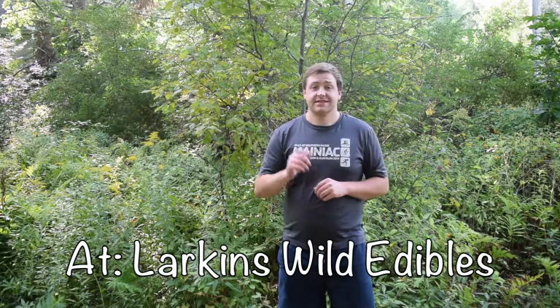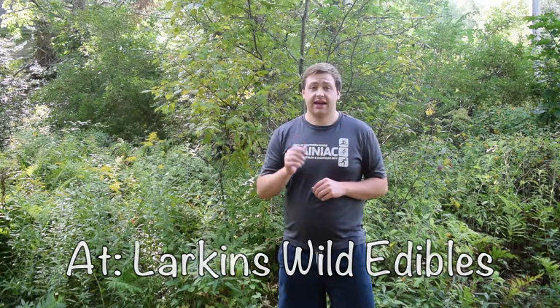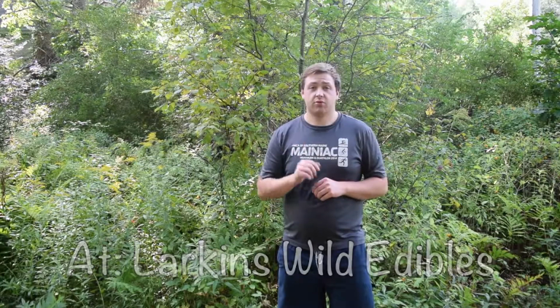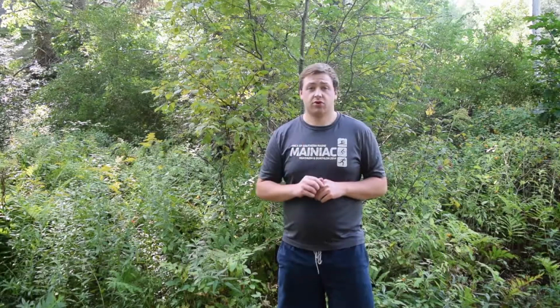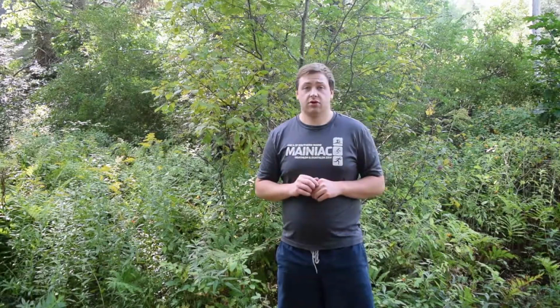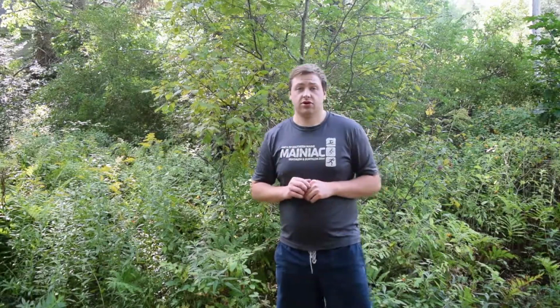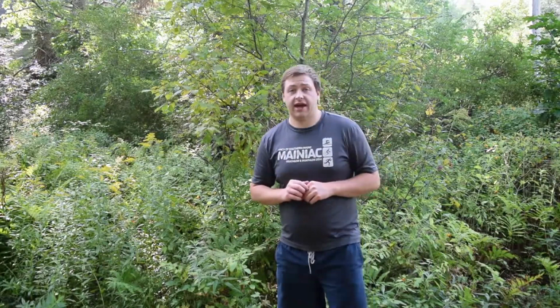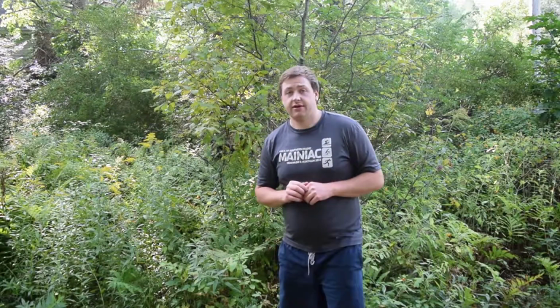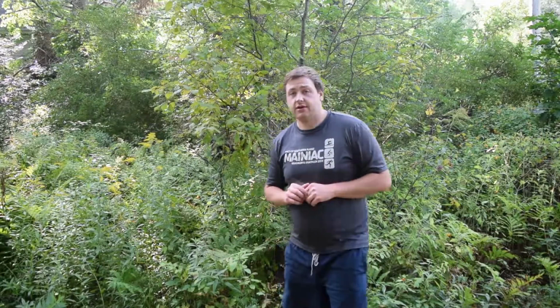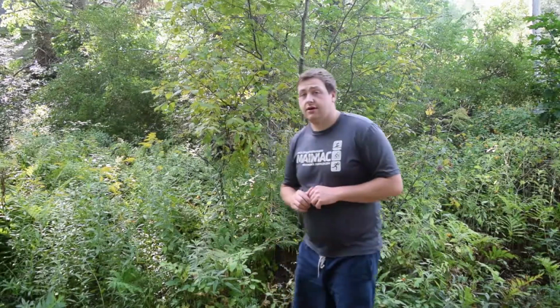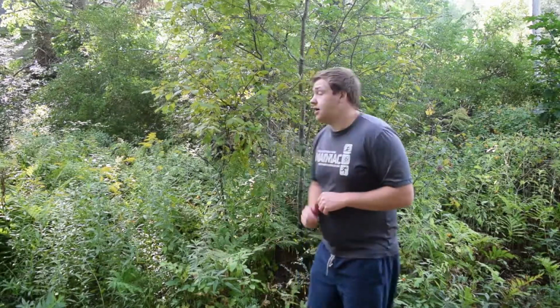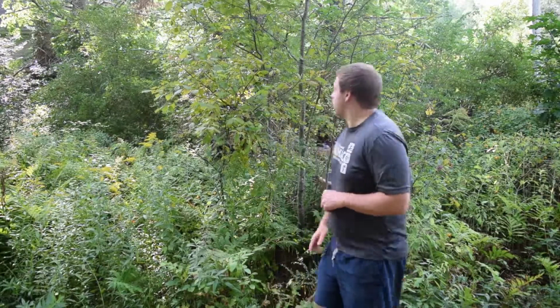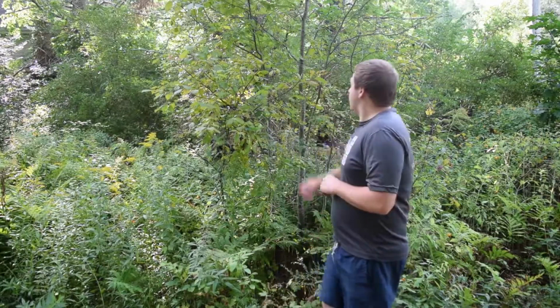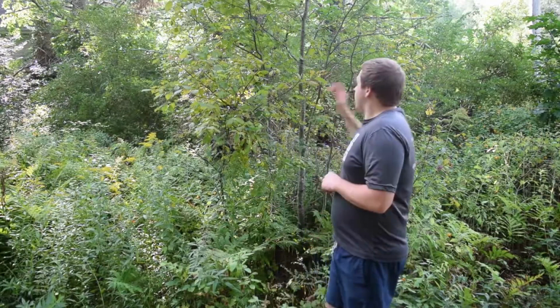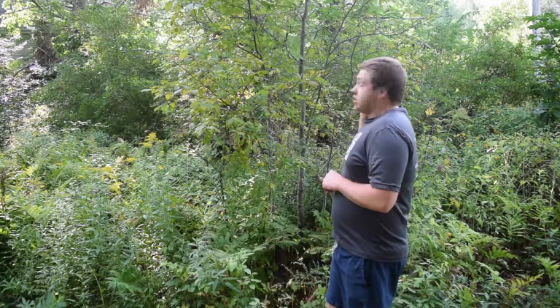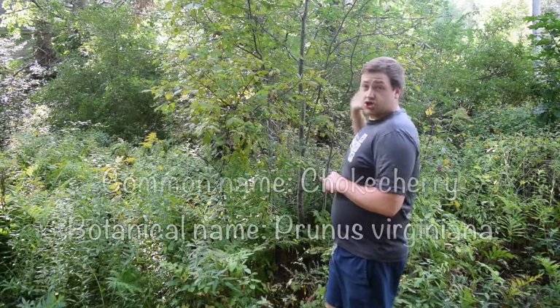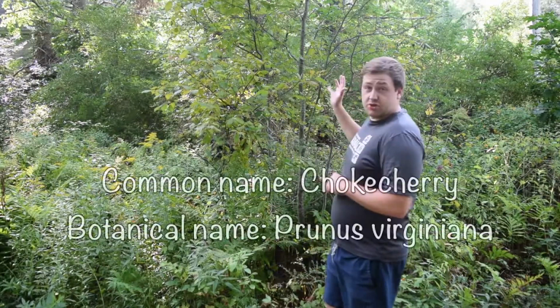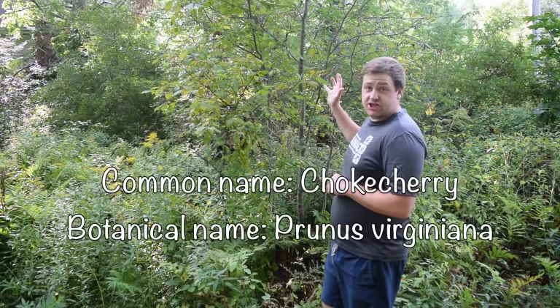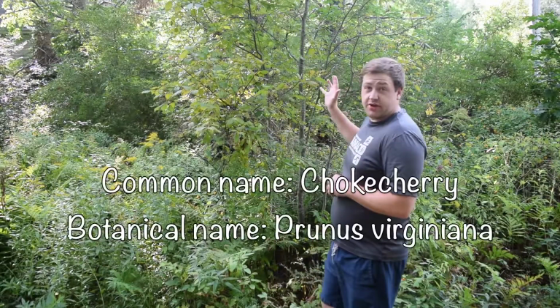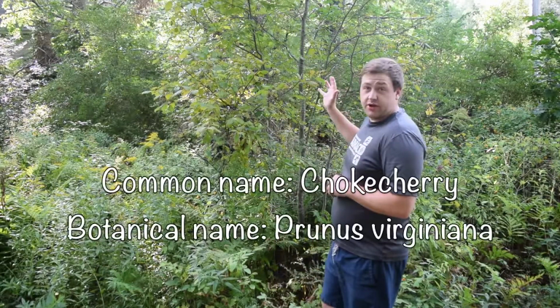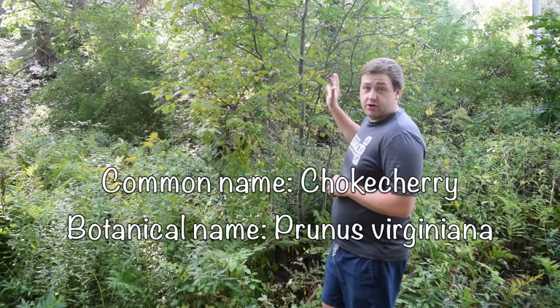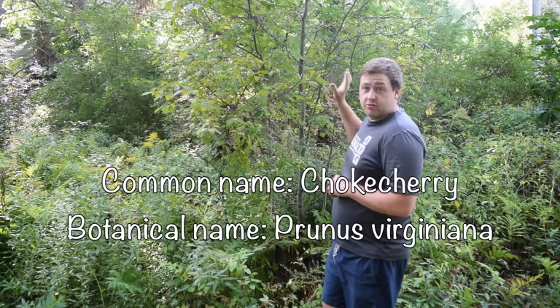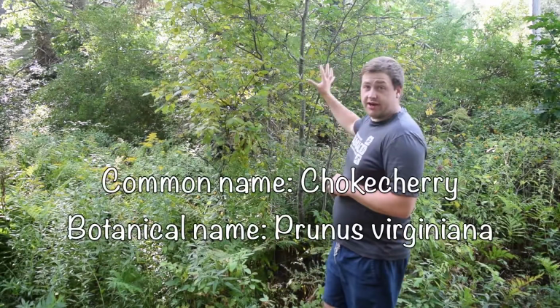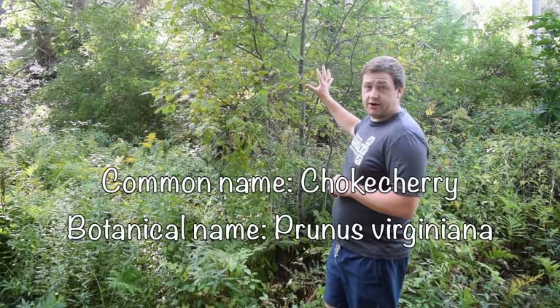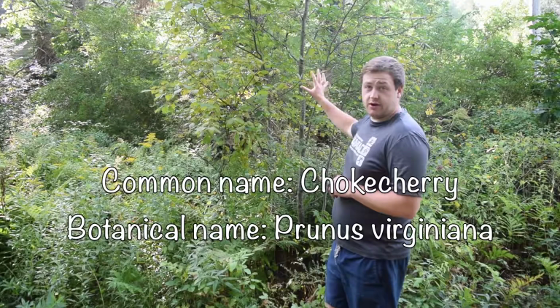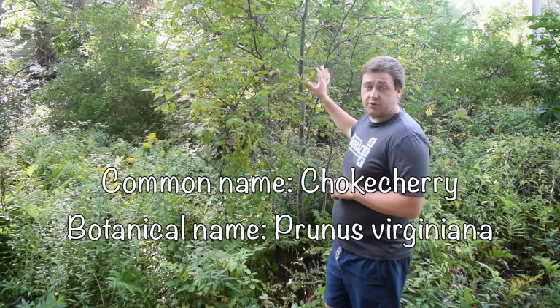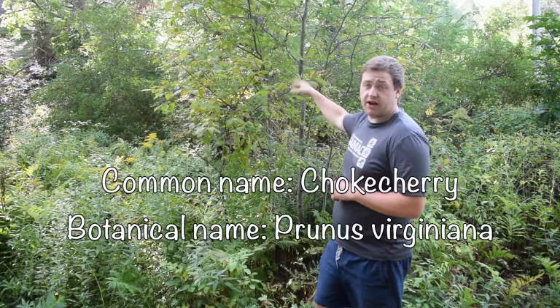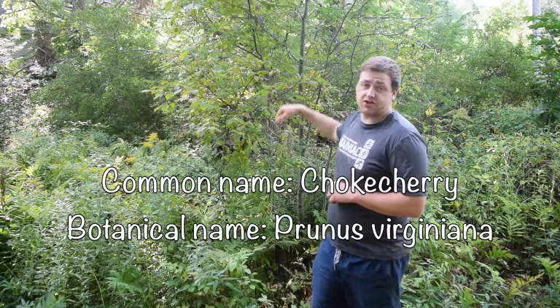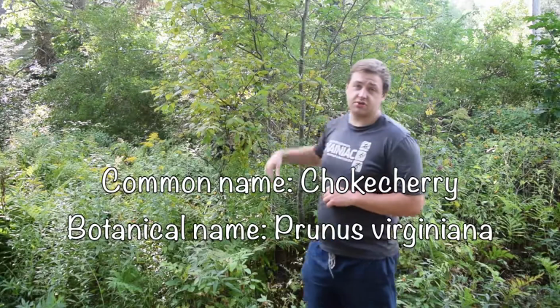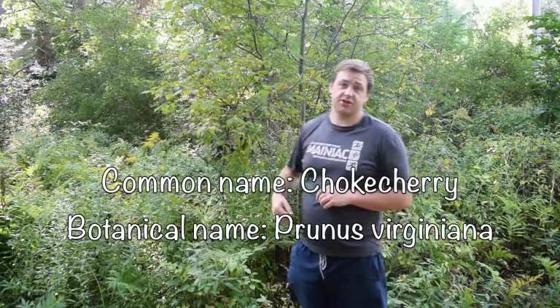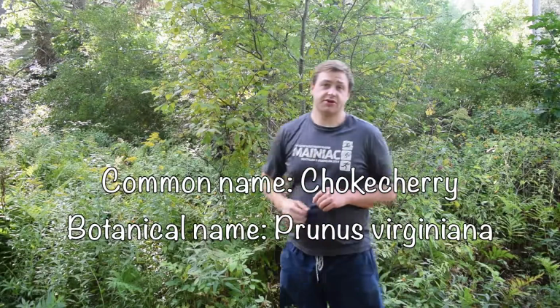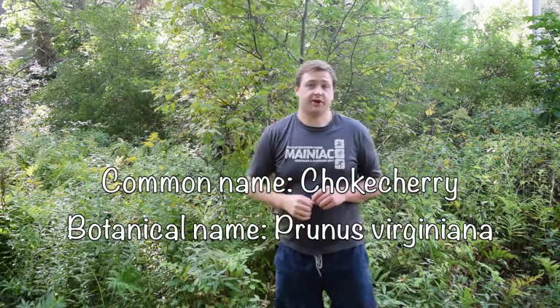Today we're going to look at chokecherry. Right here we've got a chokecherry tree.